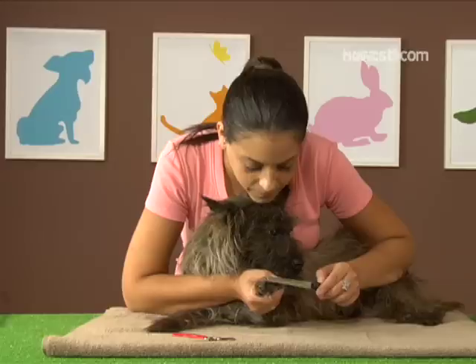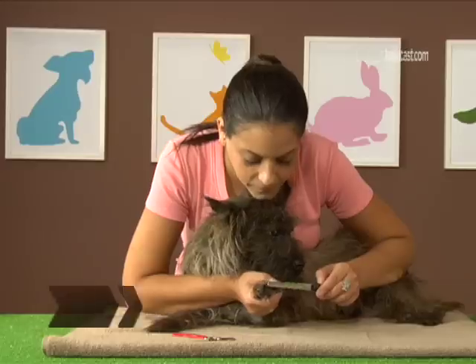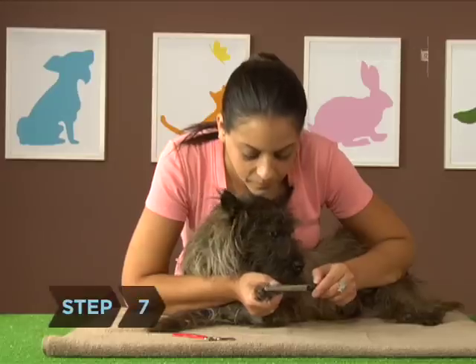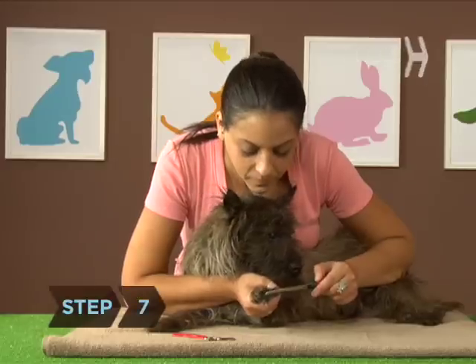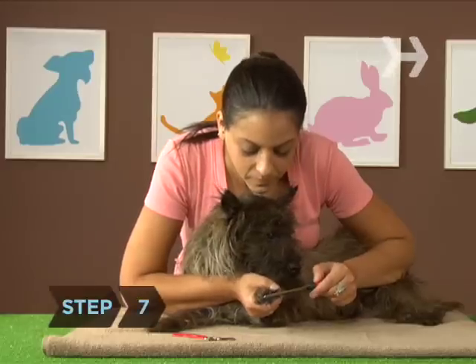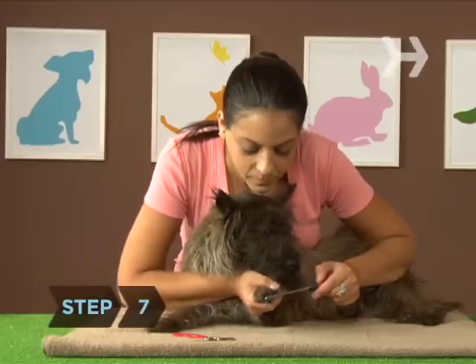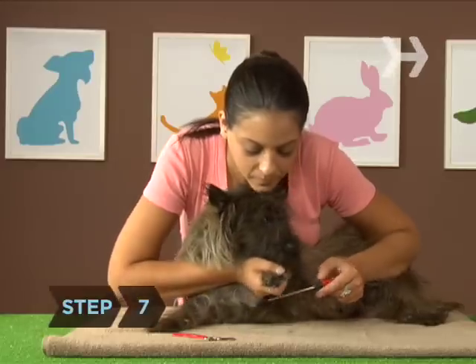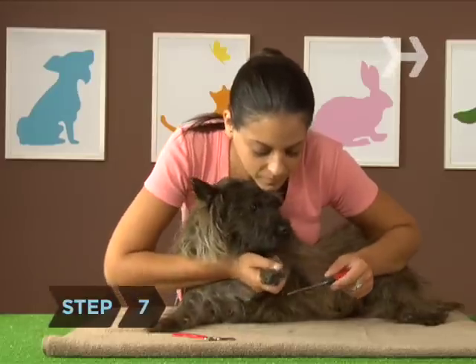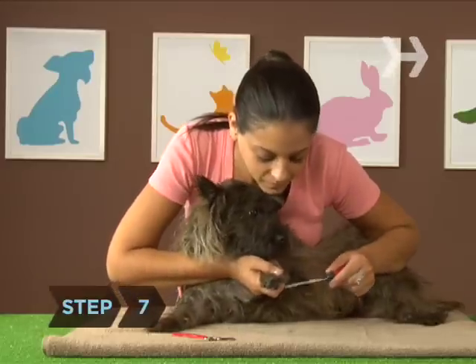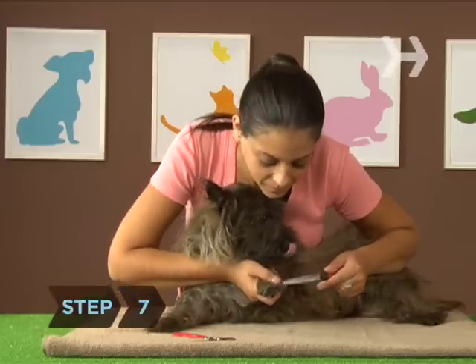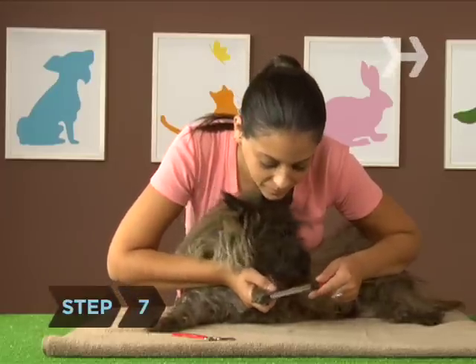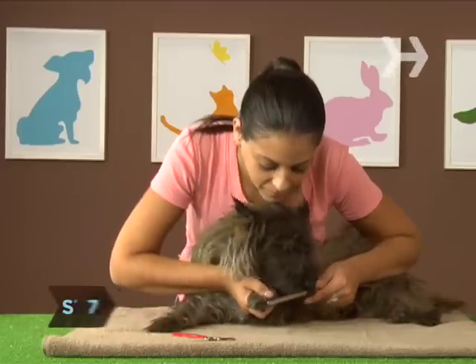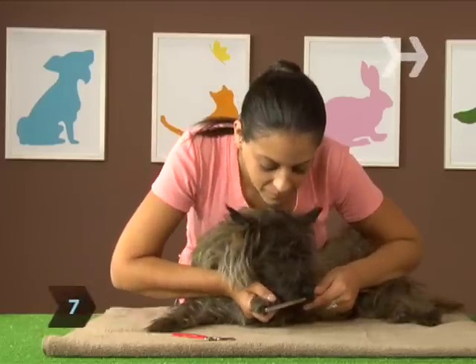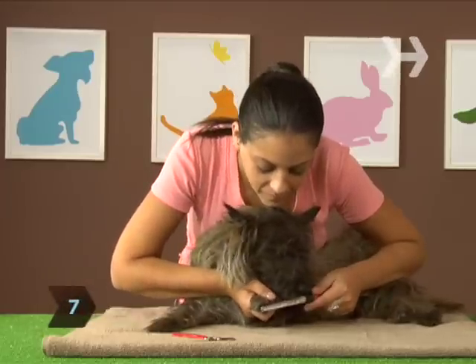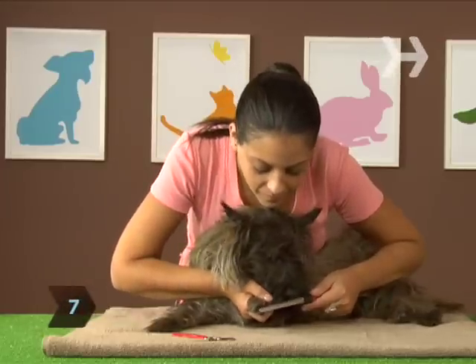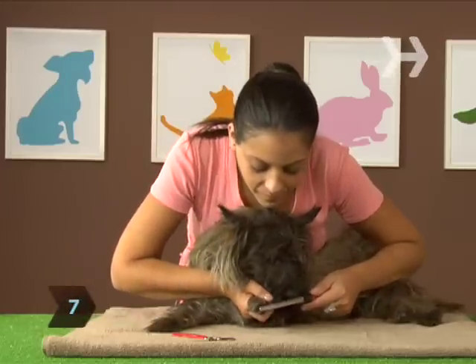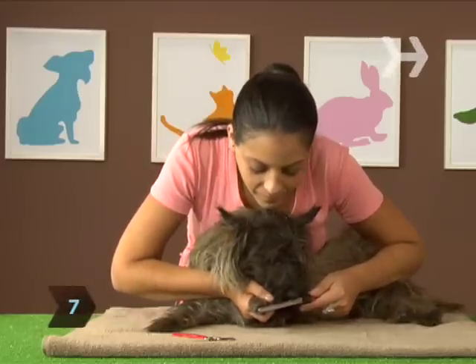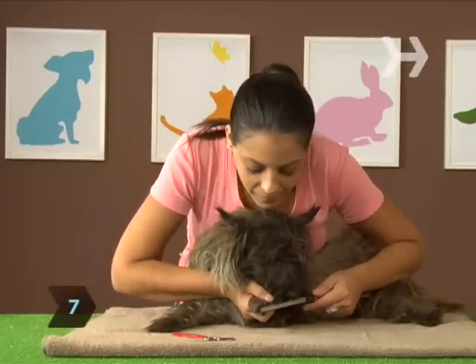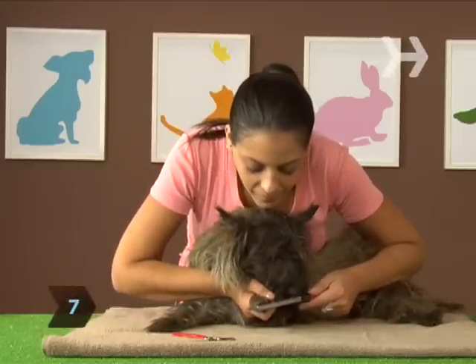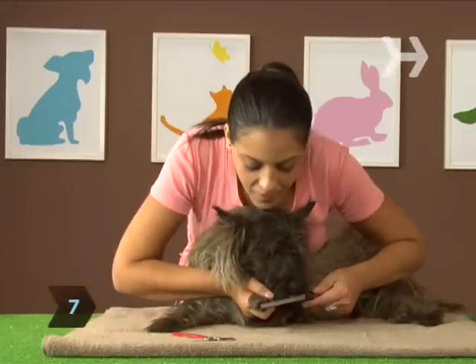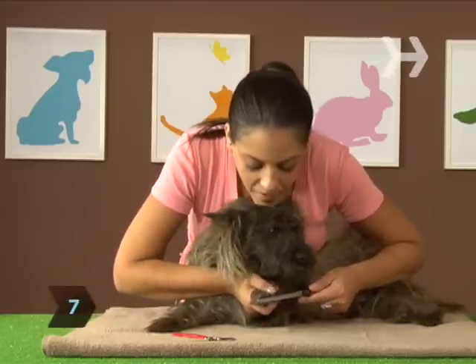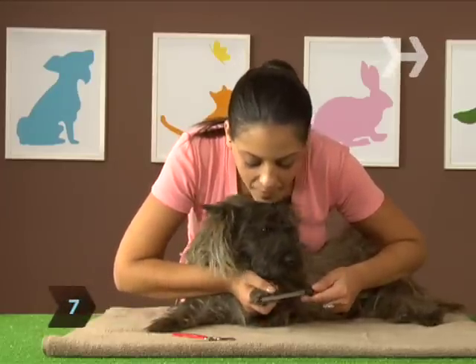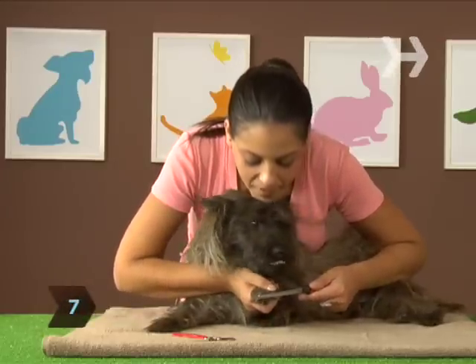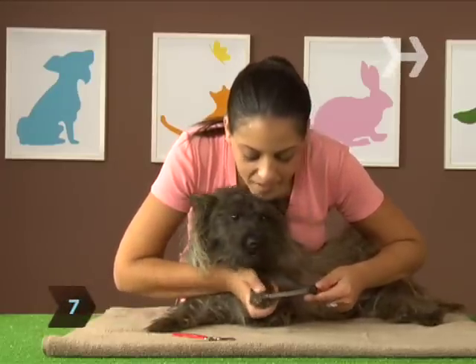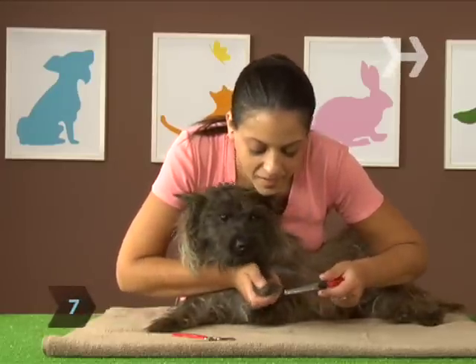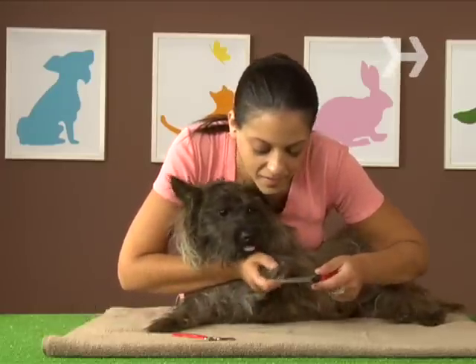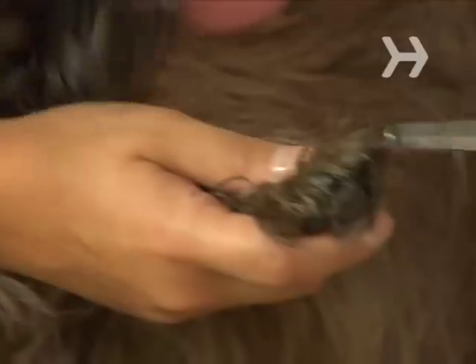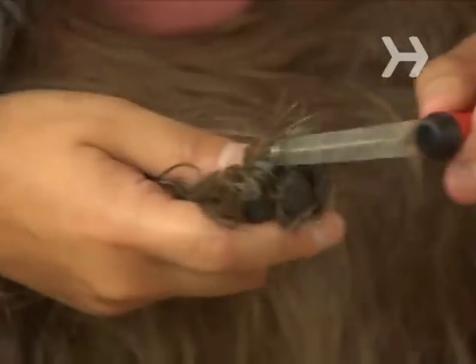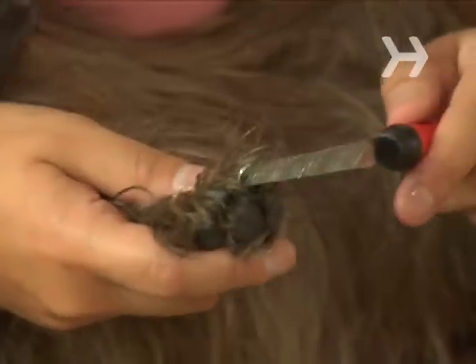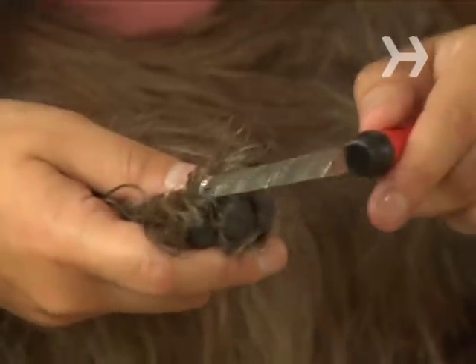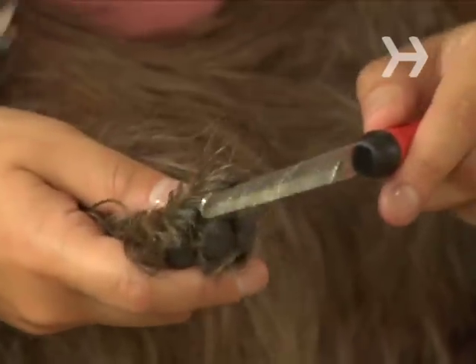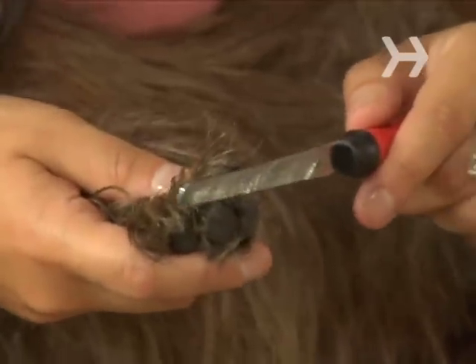Step 7. If your dog still has some patience left, it's a good idea to use an emery board to lightly file the nails smooth.